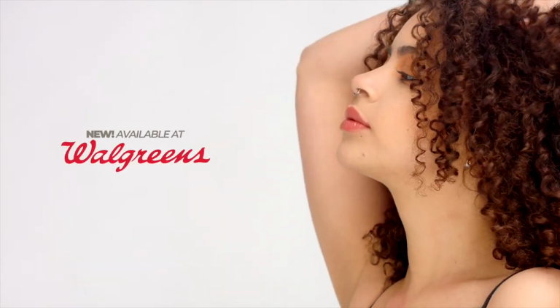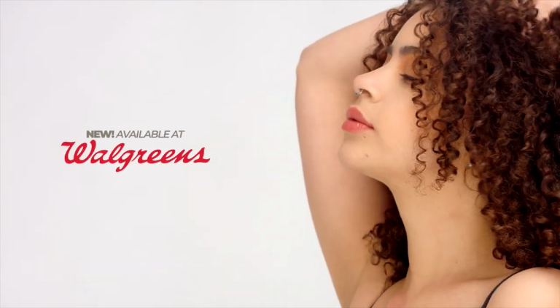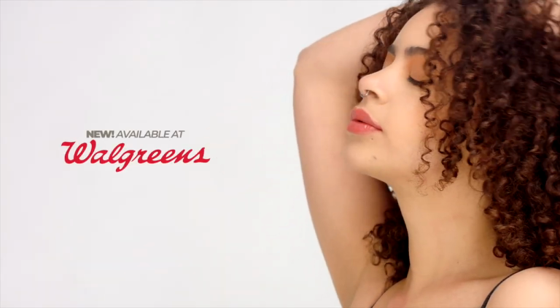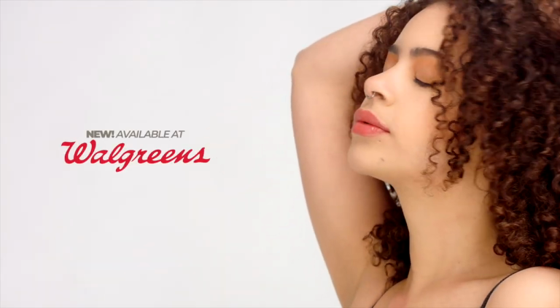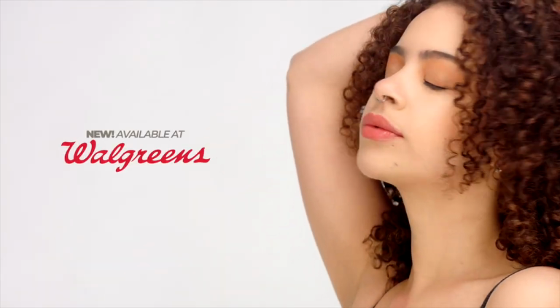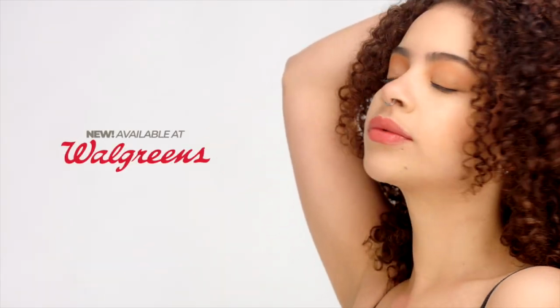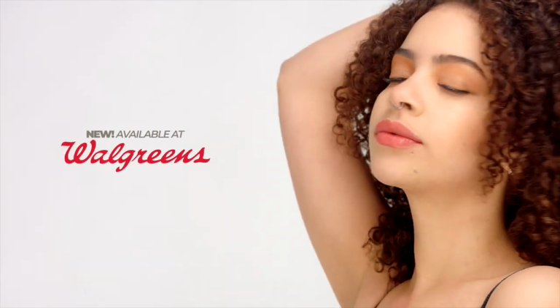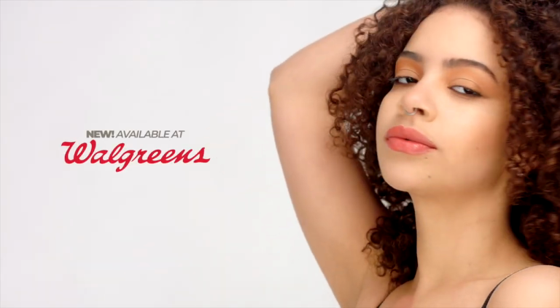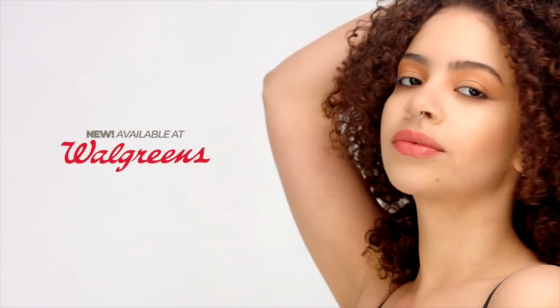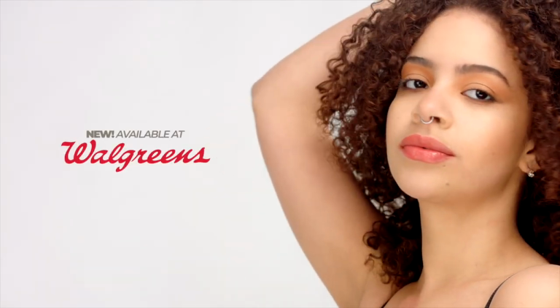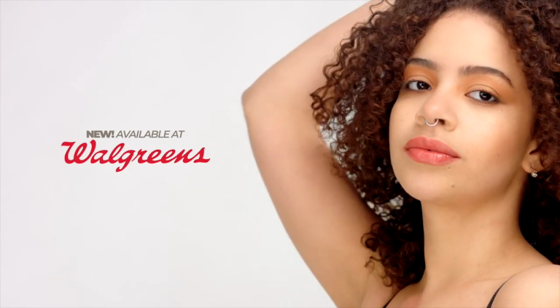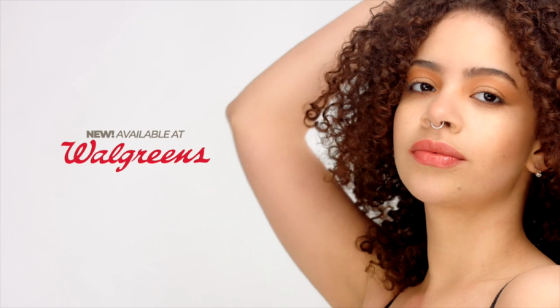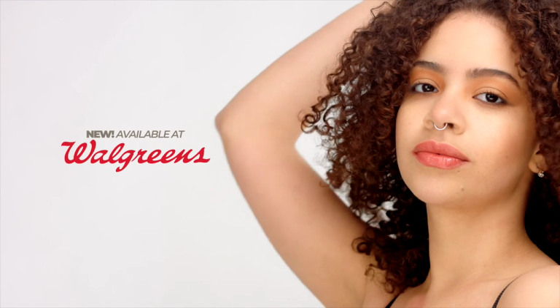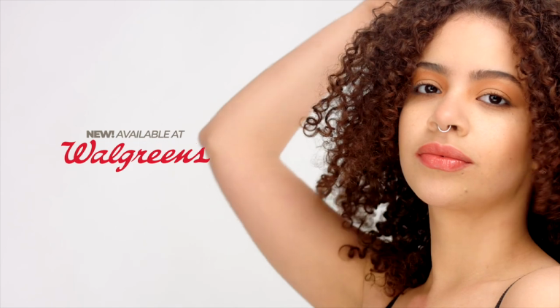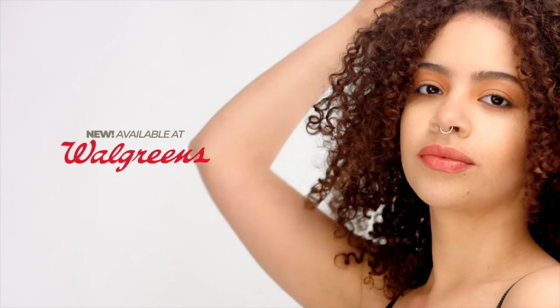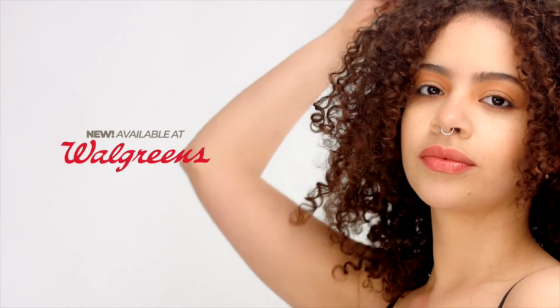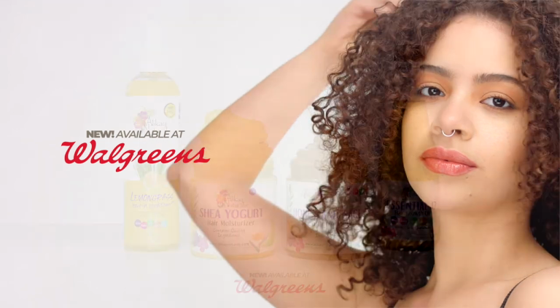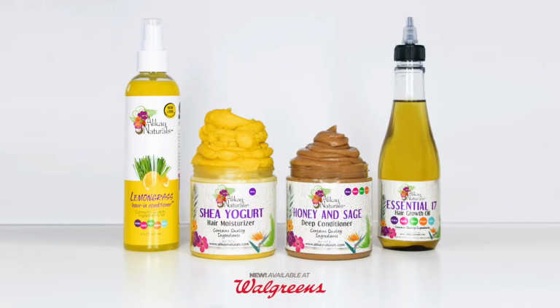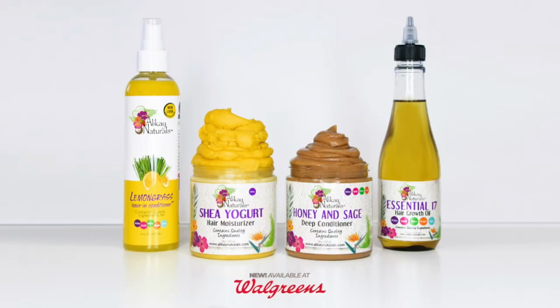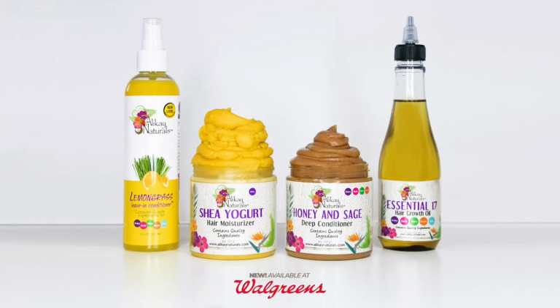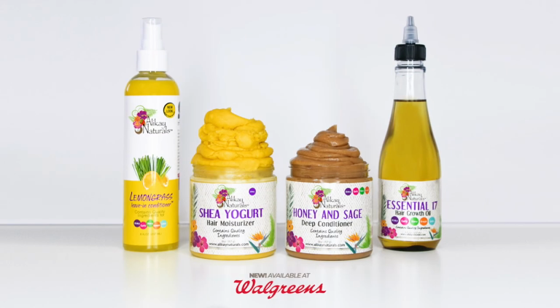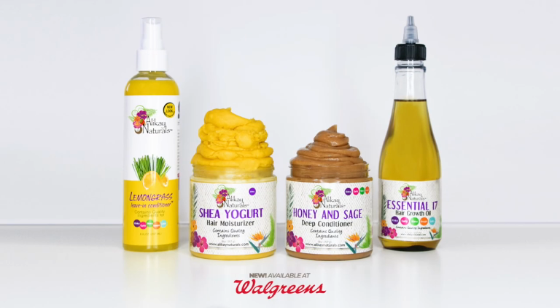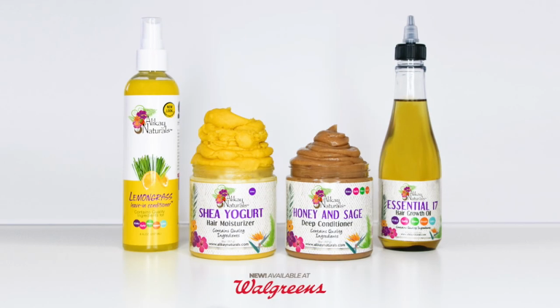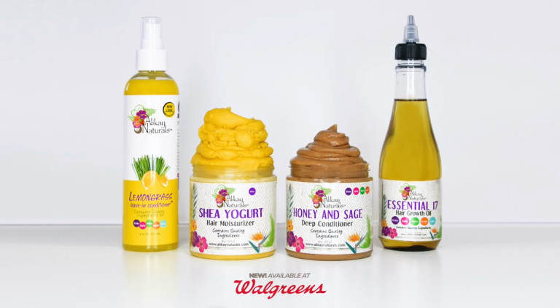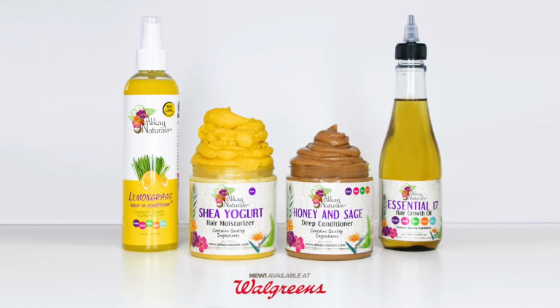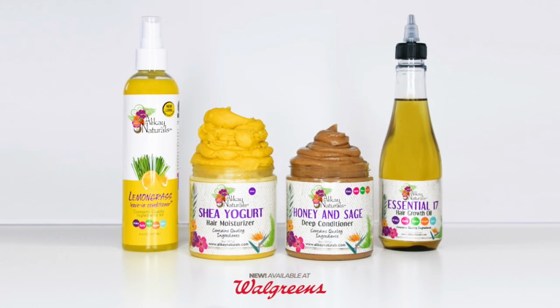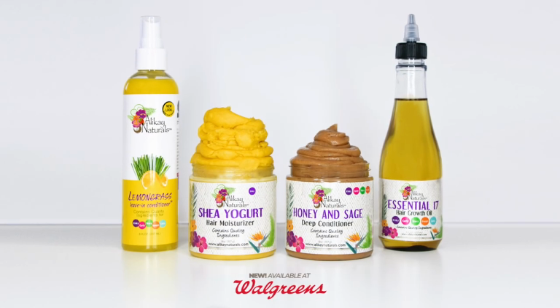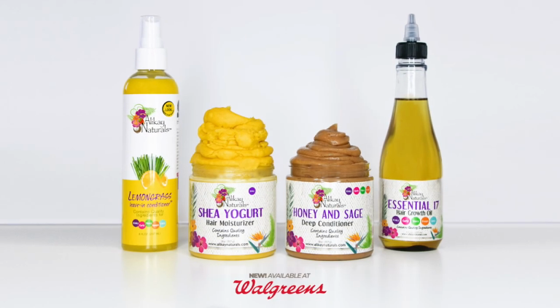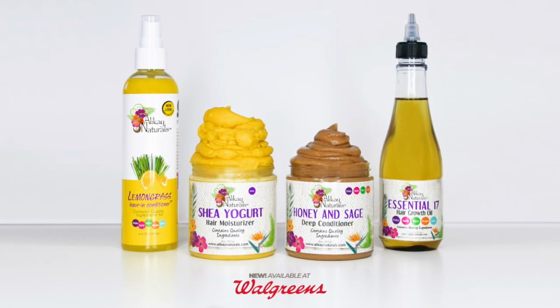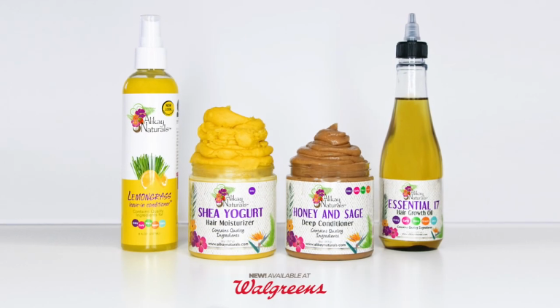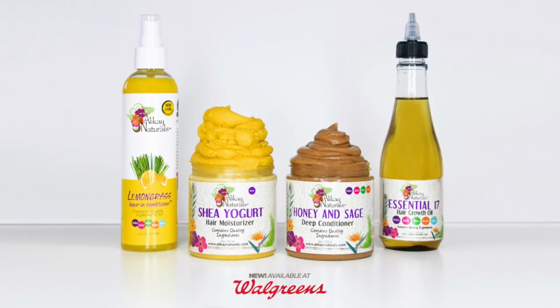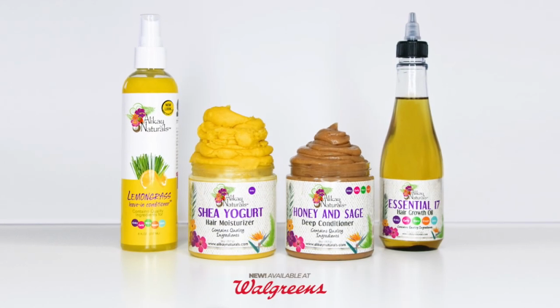Now available at Walgreens and don't forget to check out our other products on shelf.